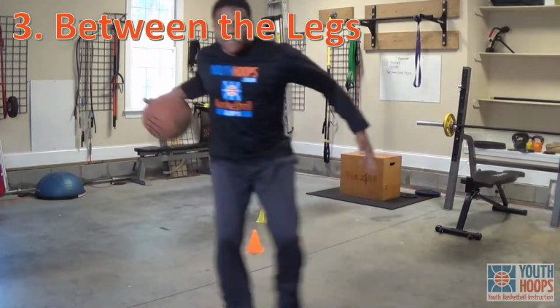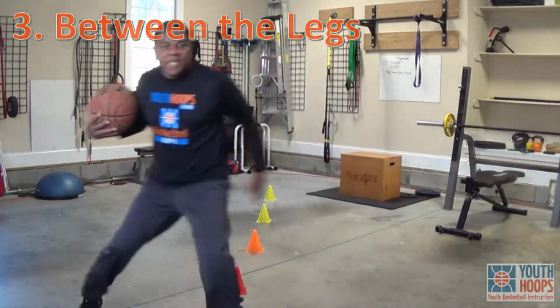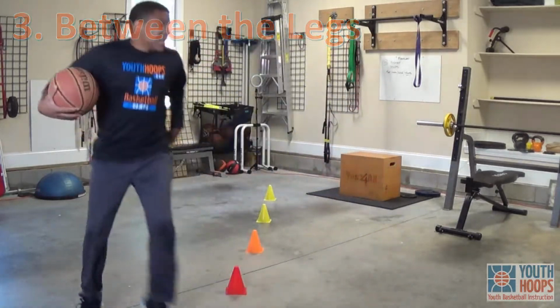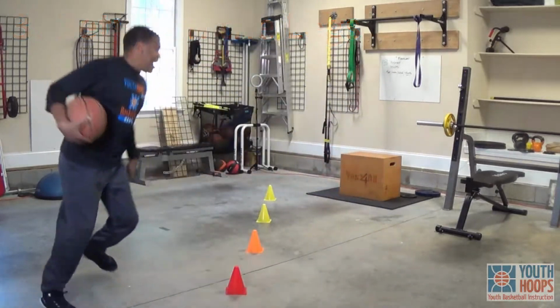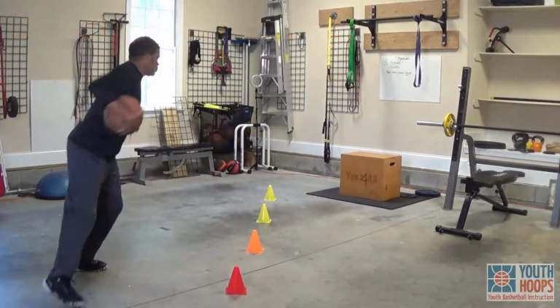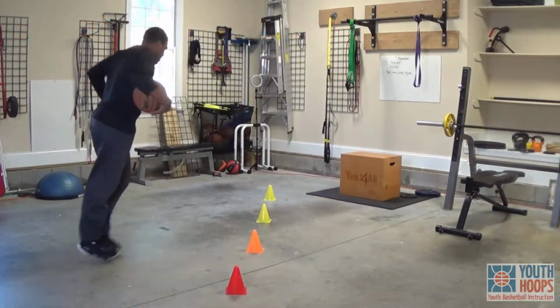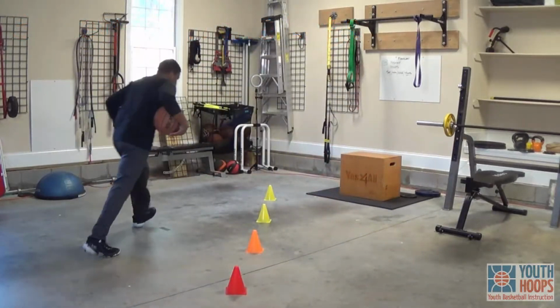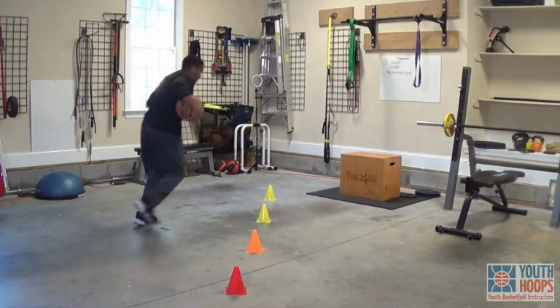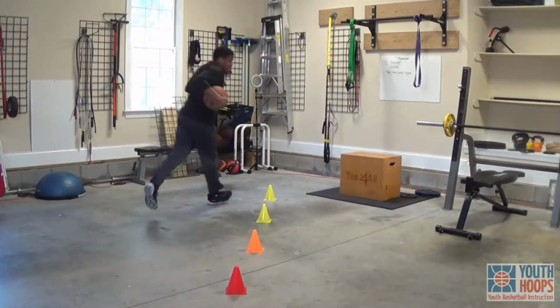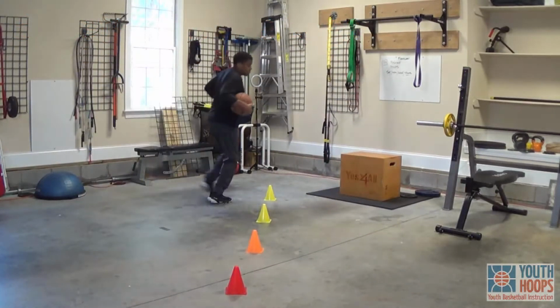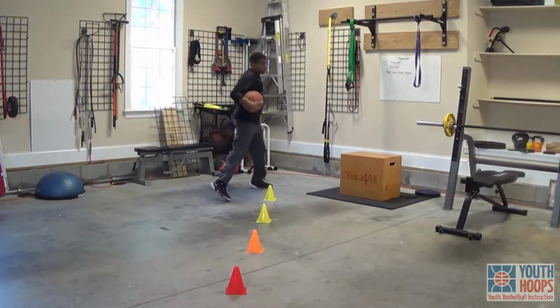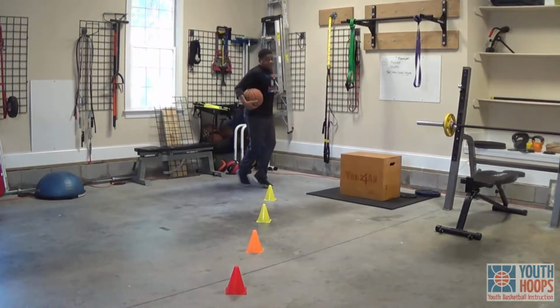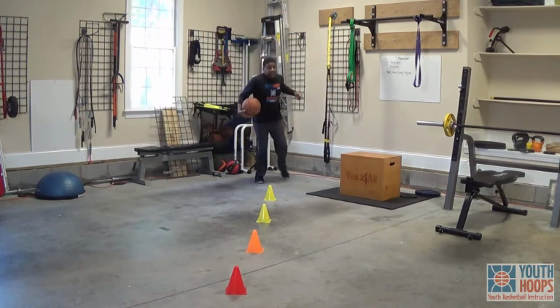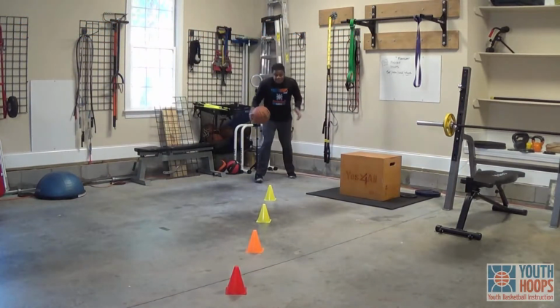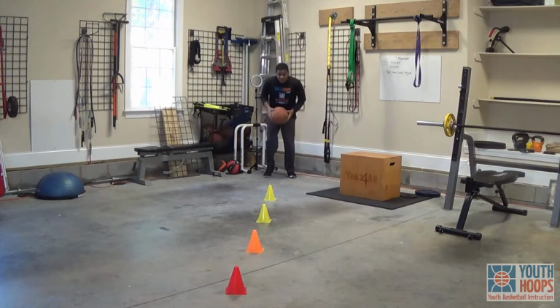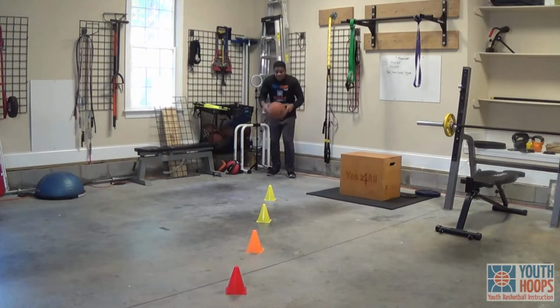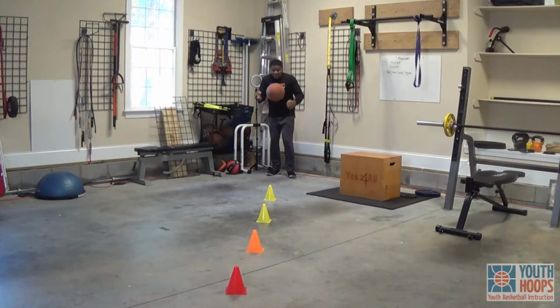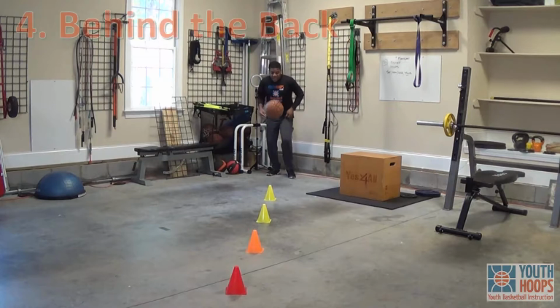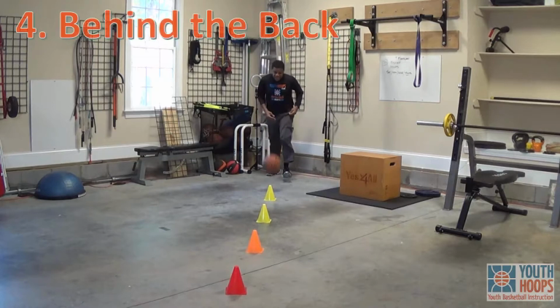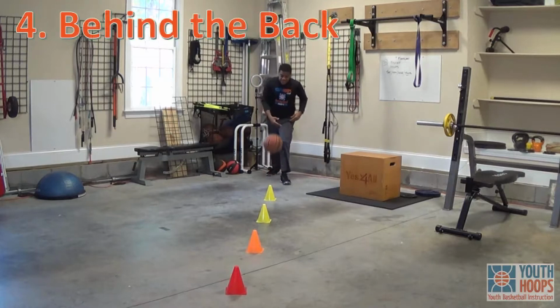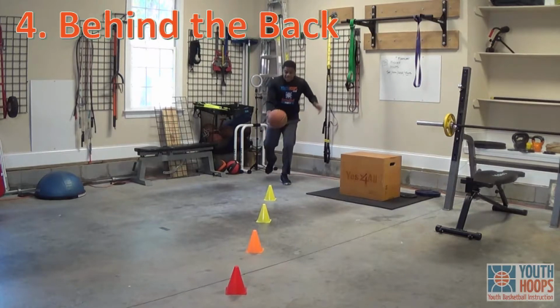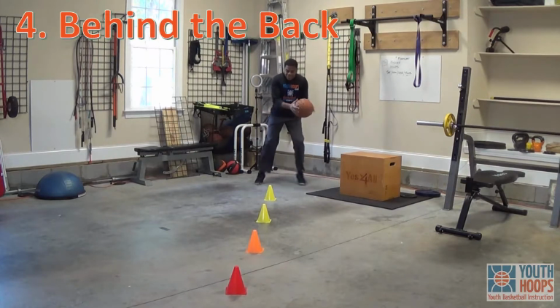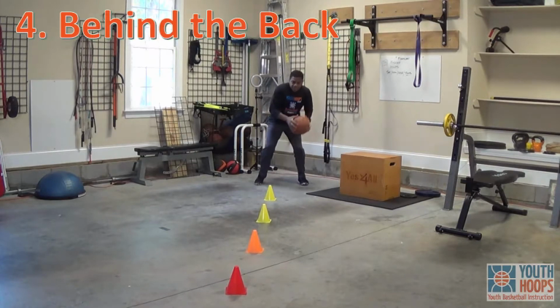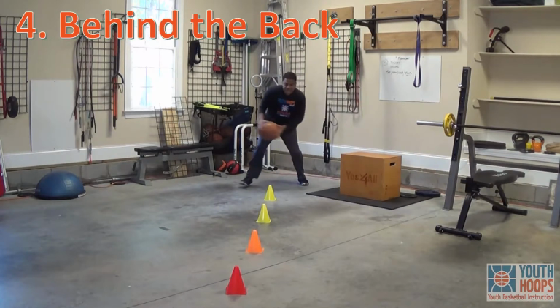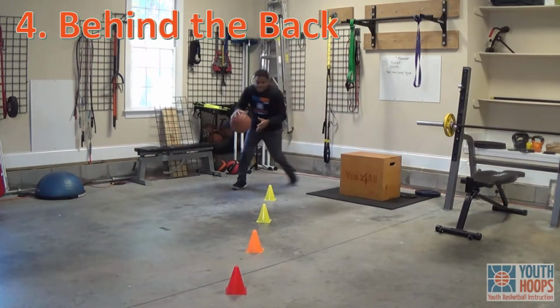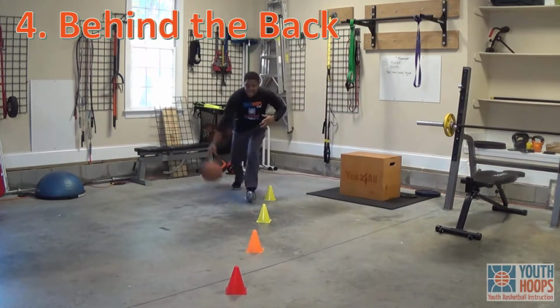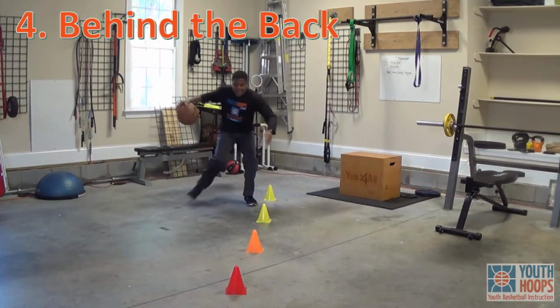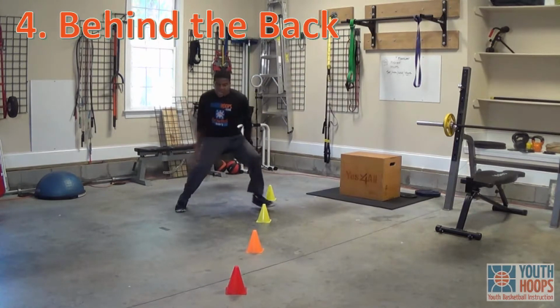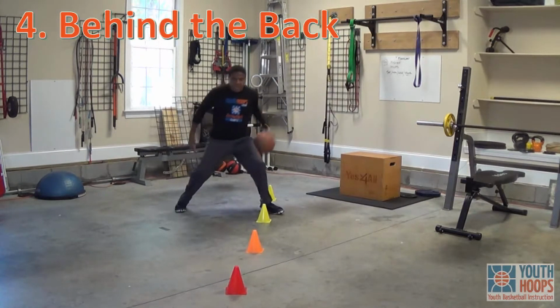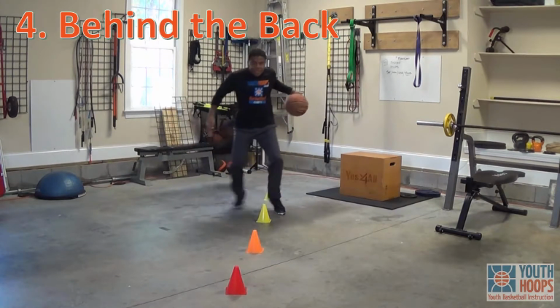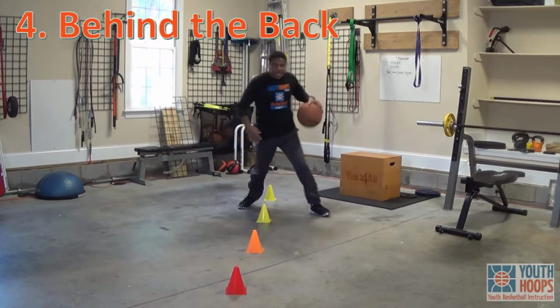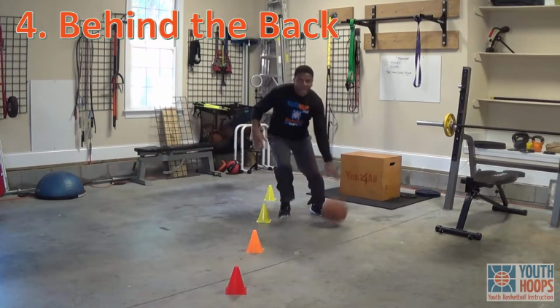And the last one, I'm going to go behind the back. Behind the back.